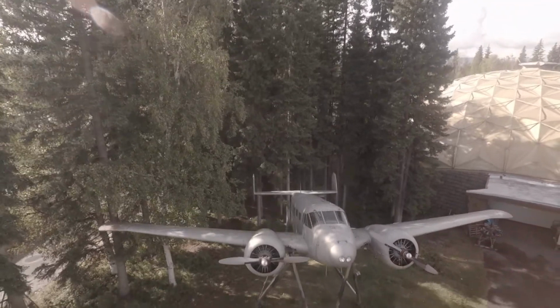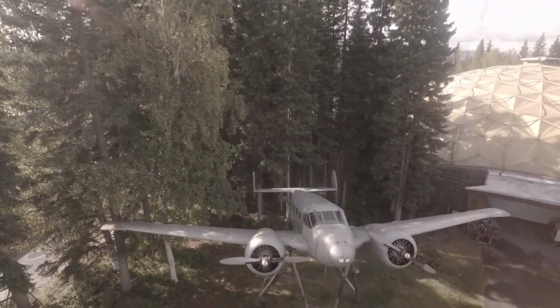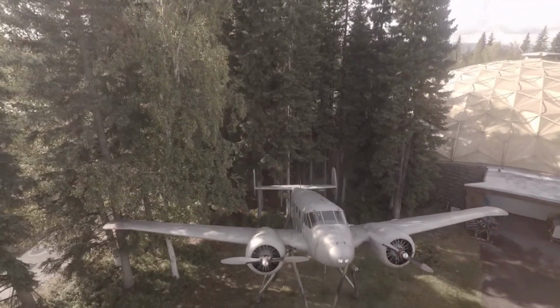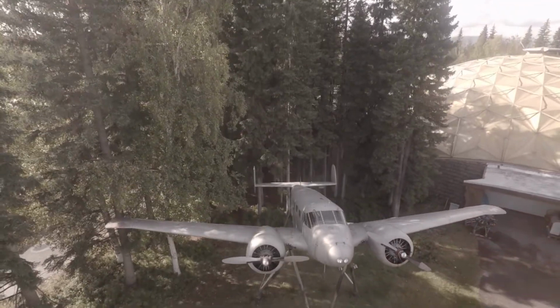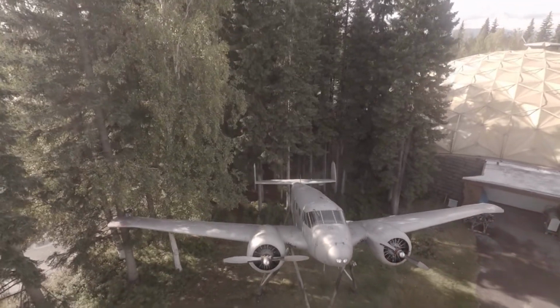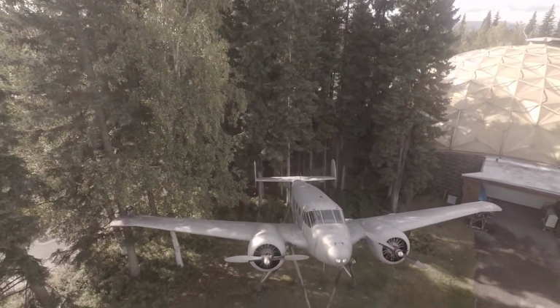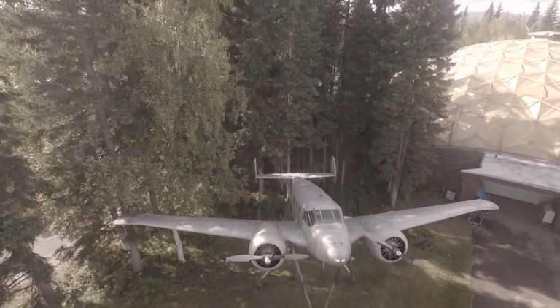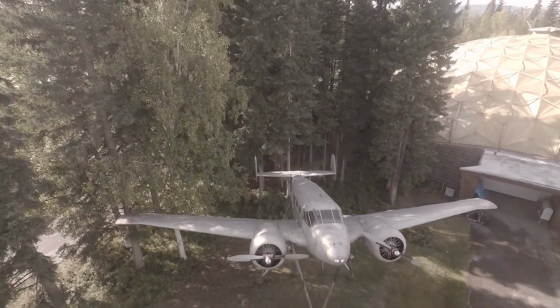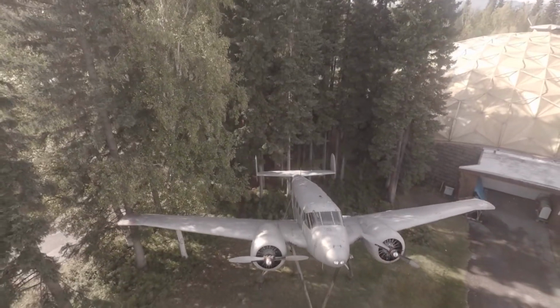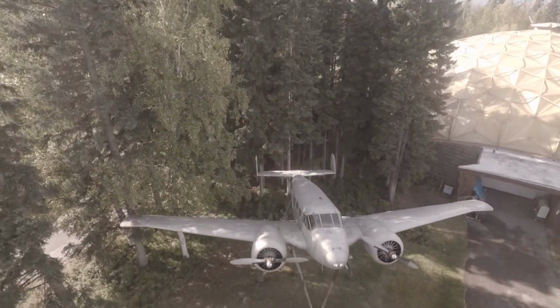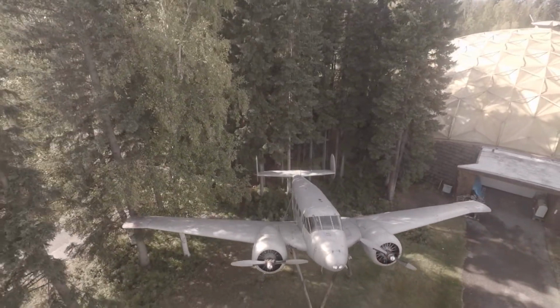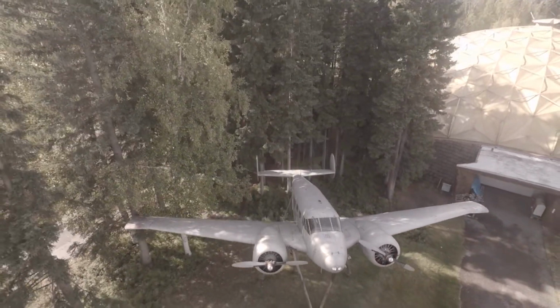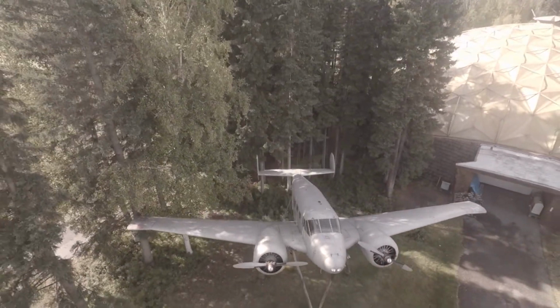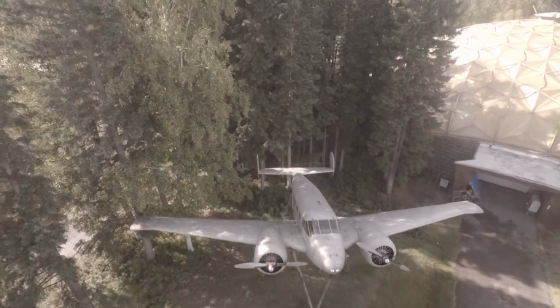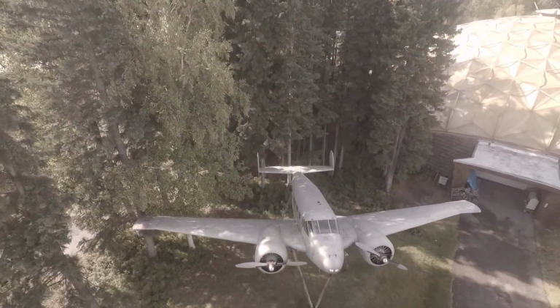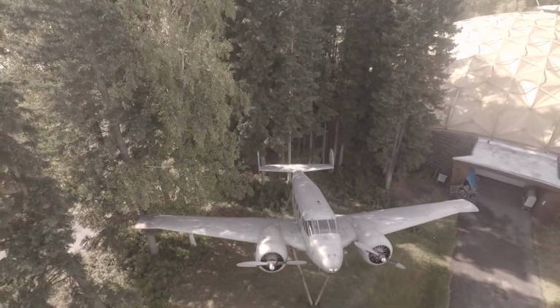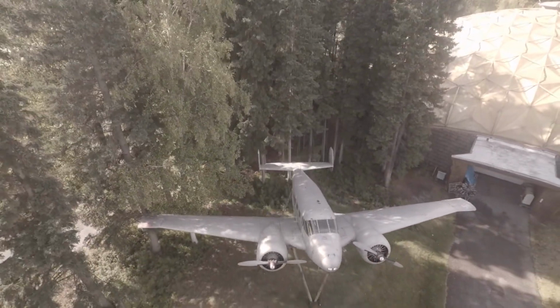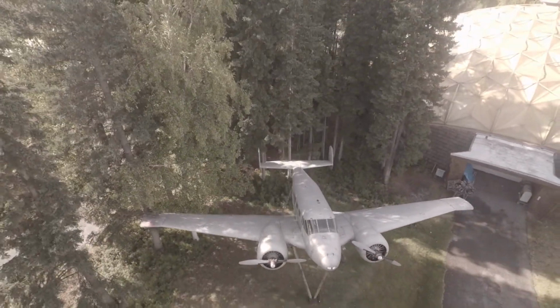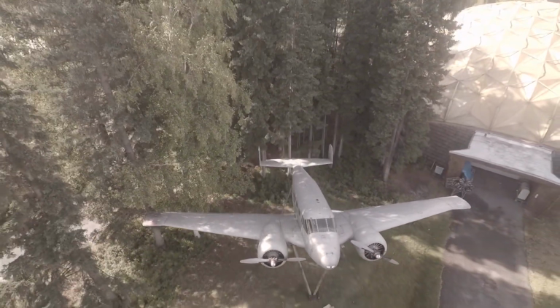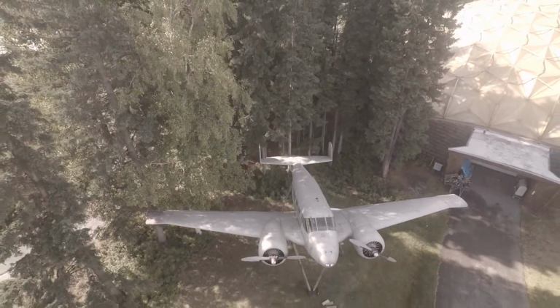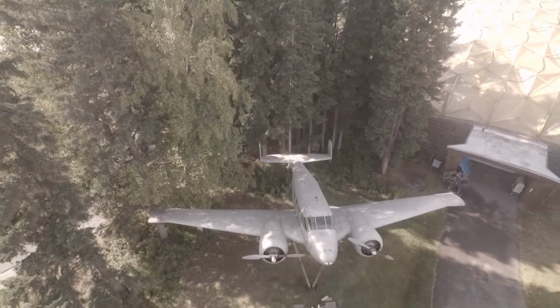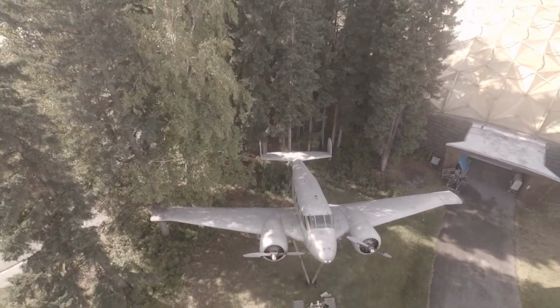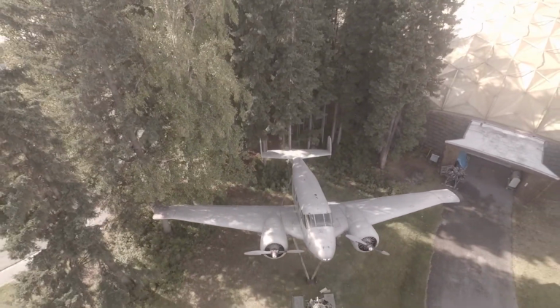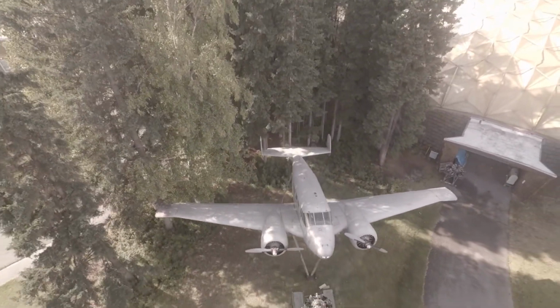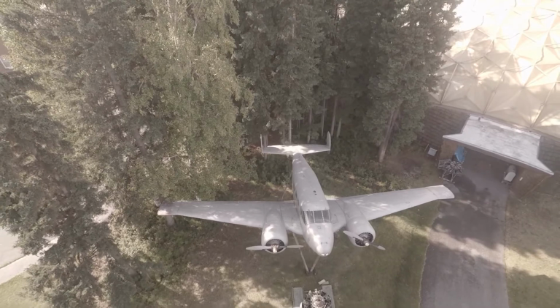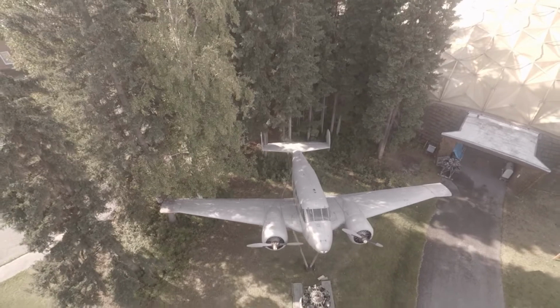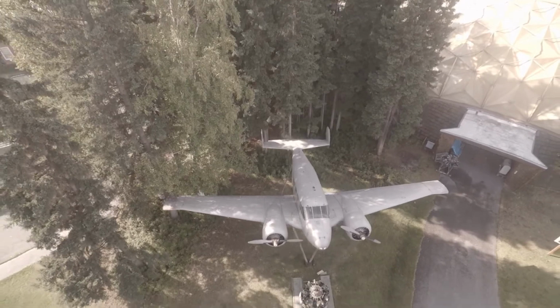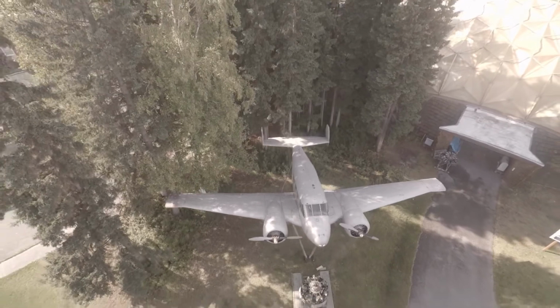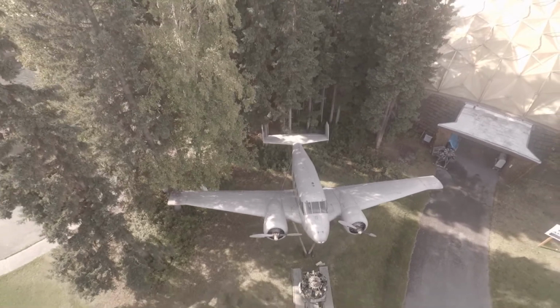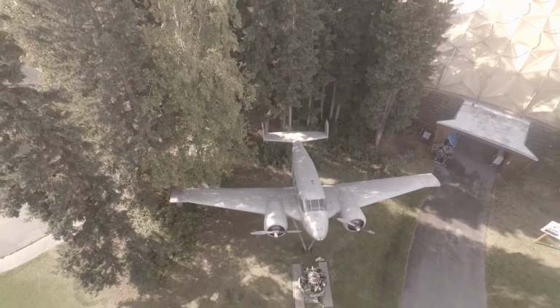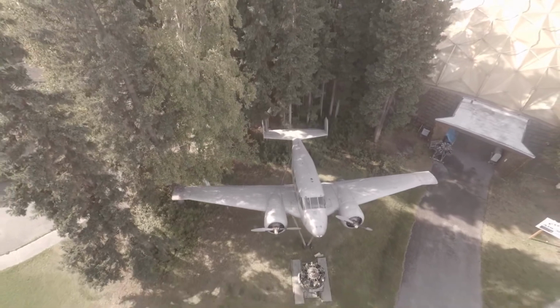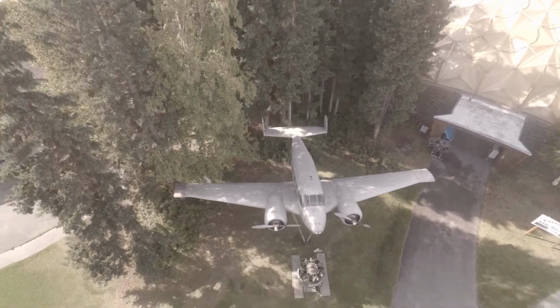The next time you get a chance, come for a walk at the park and check it out.